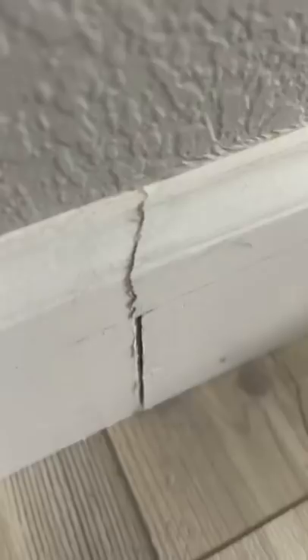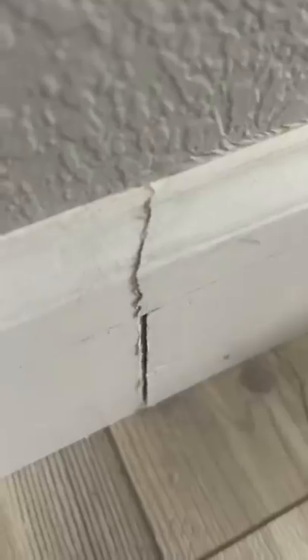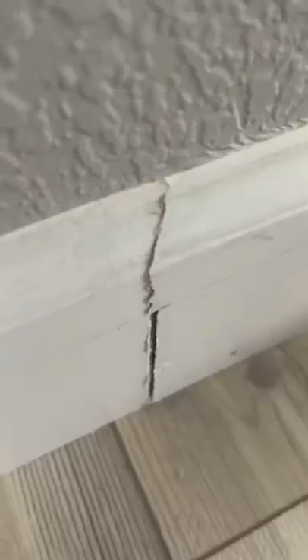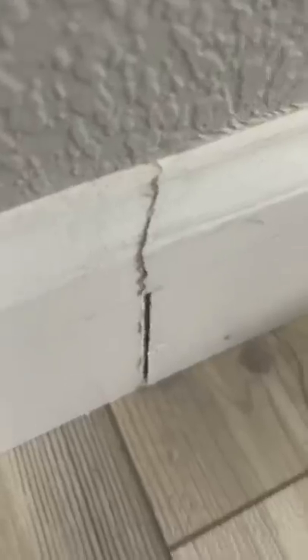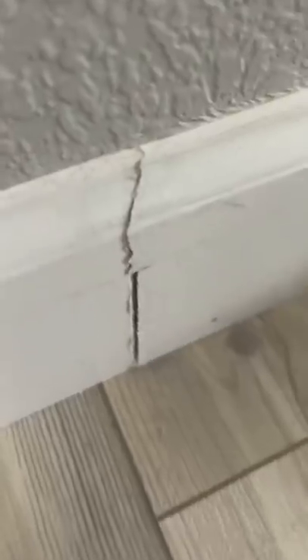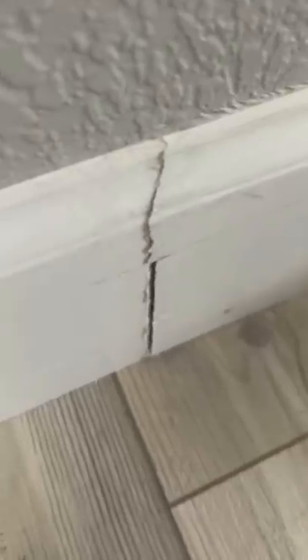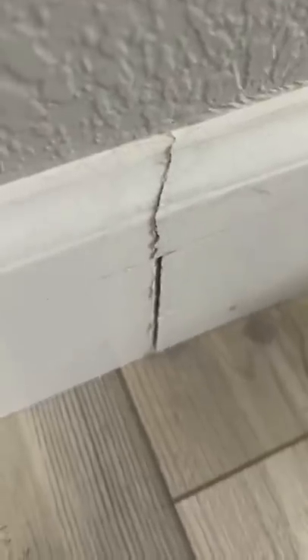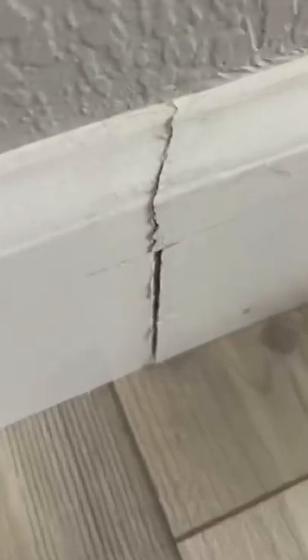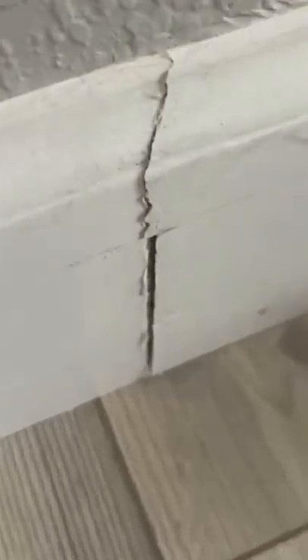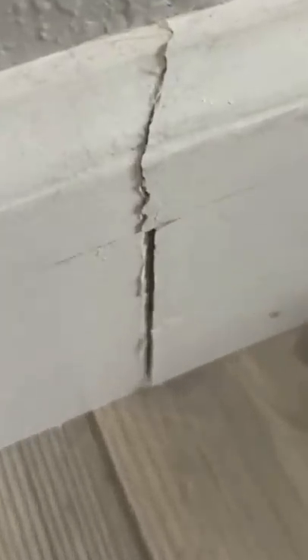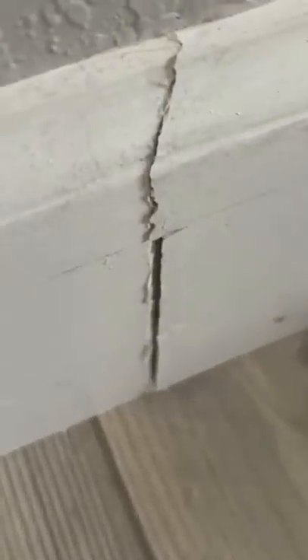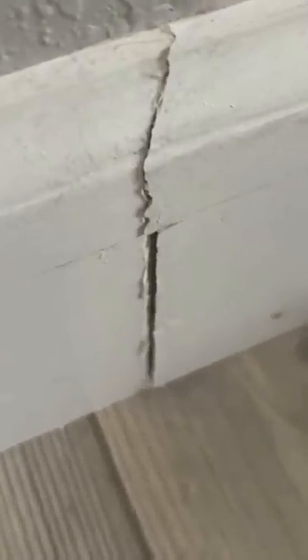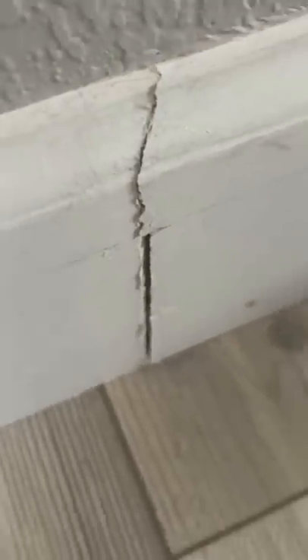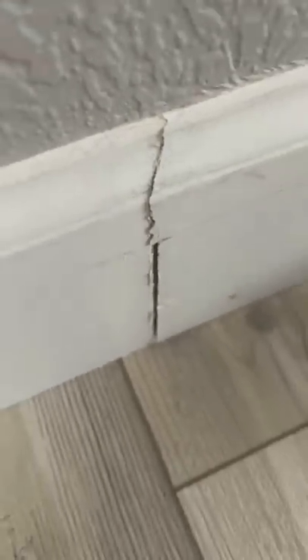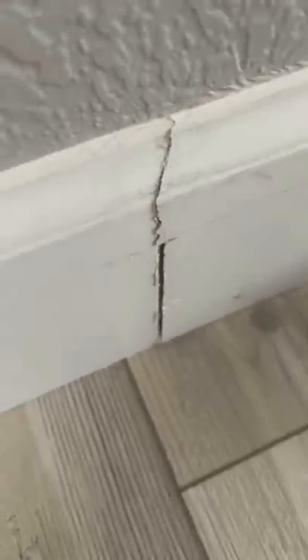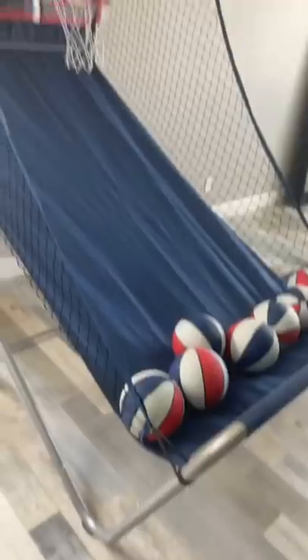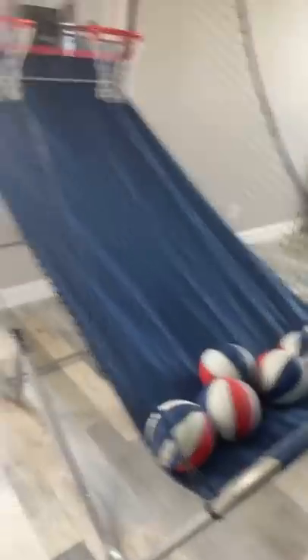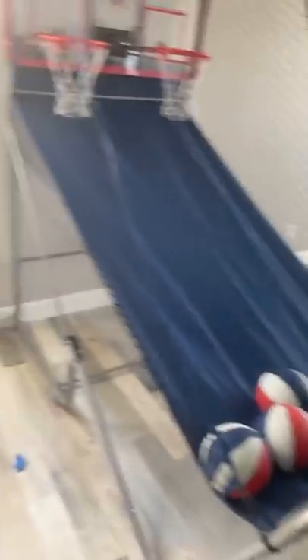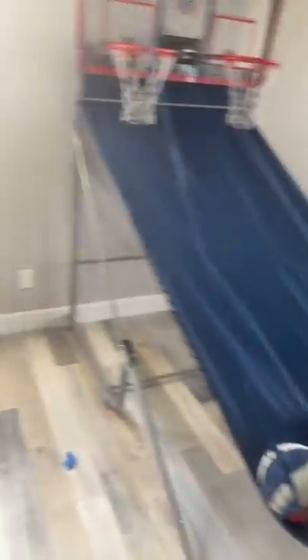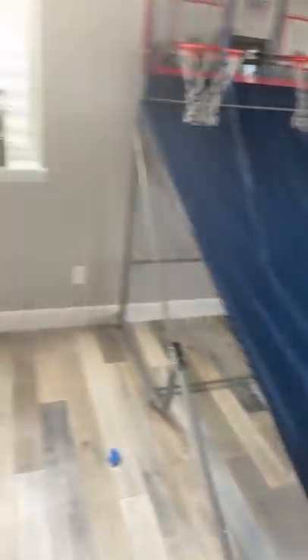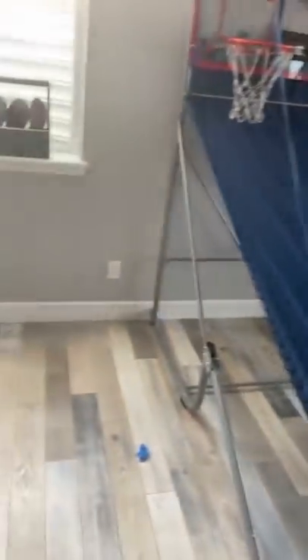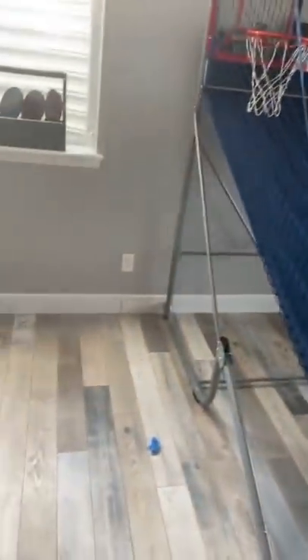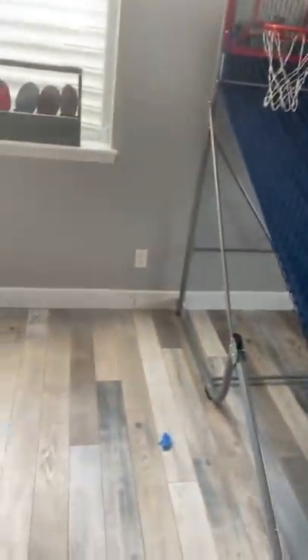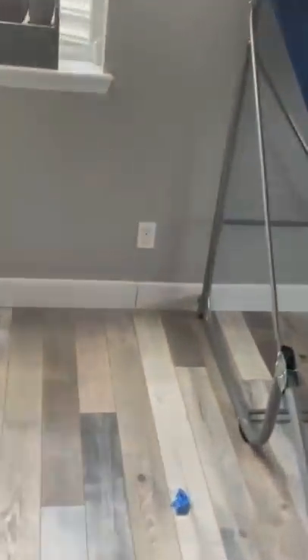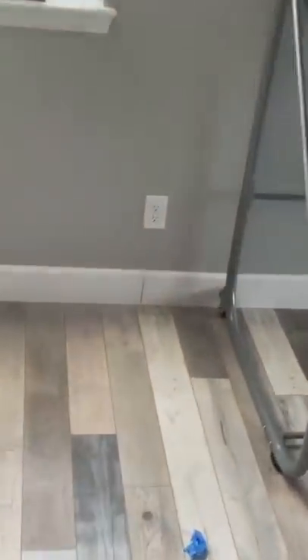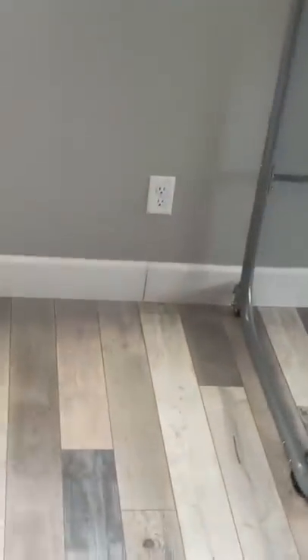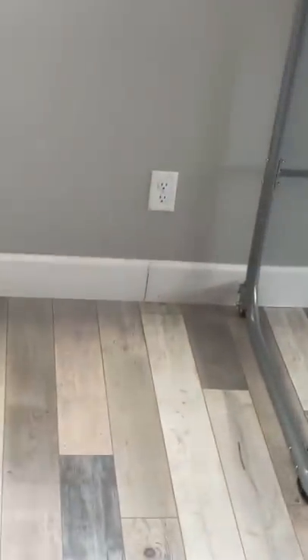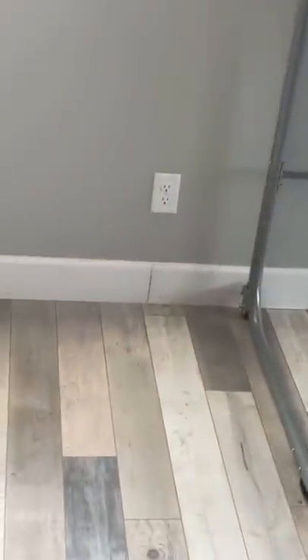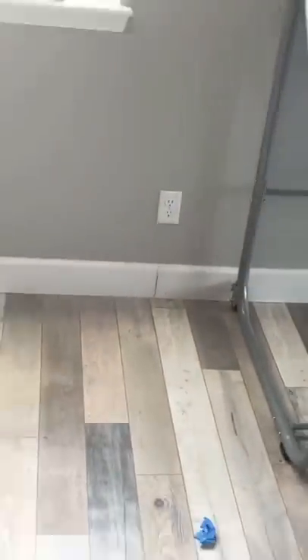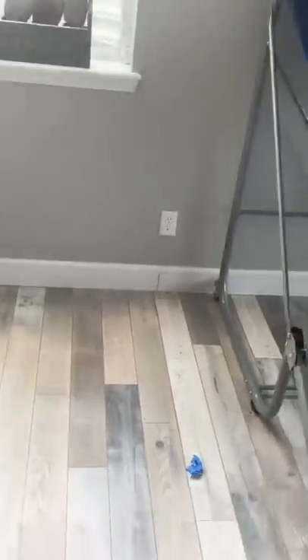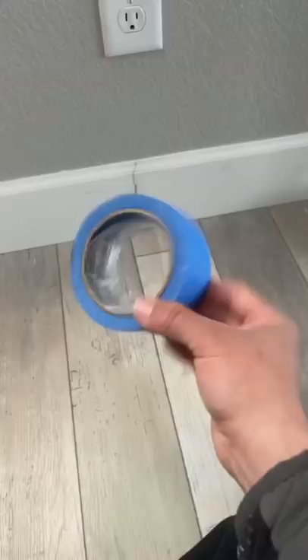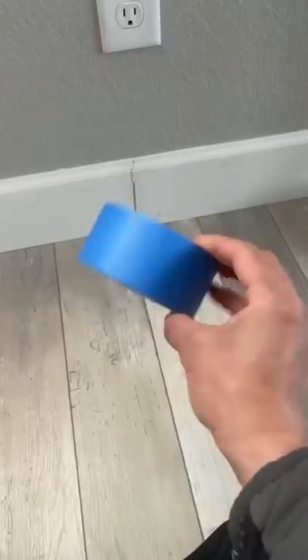Hey guys, Mr. Jalapeno here. So in today's little project, I'm going to show you how I repair baseboard seams.